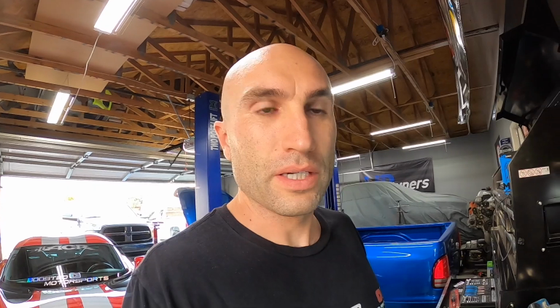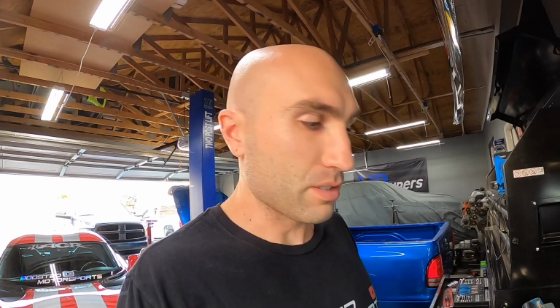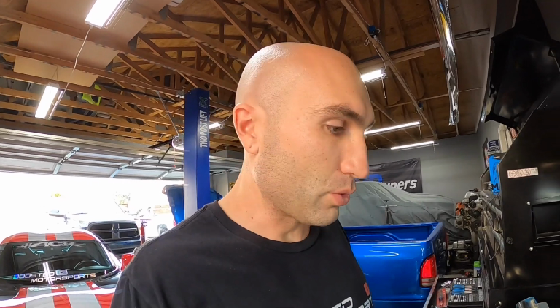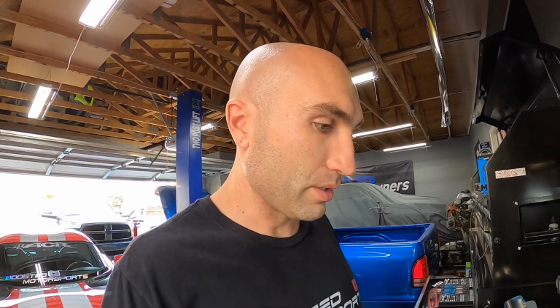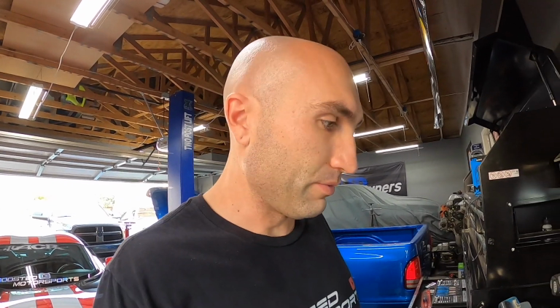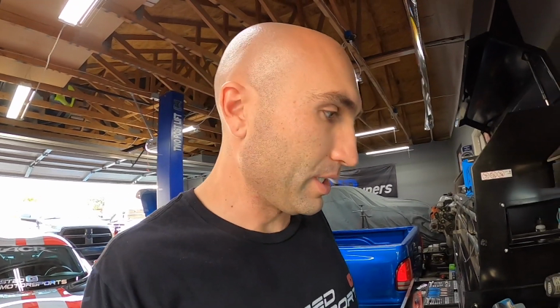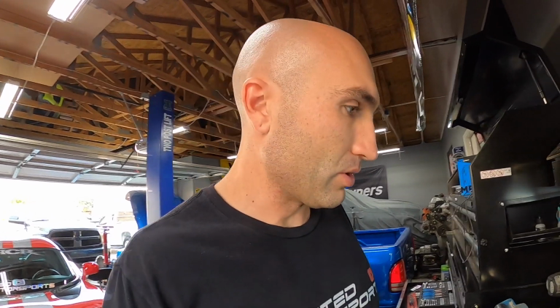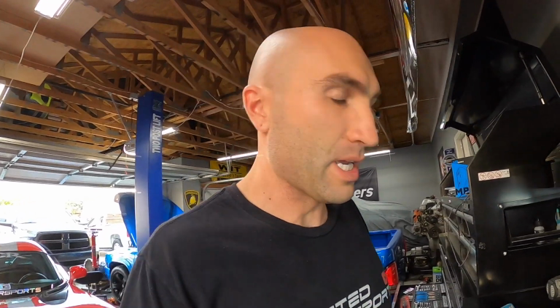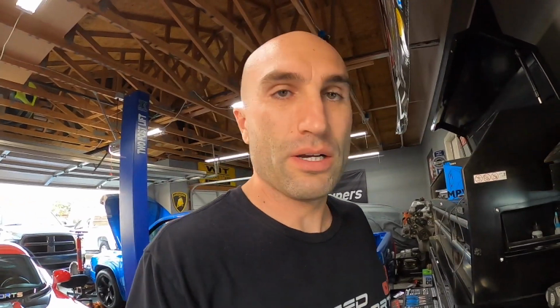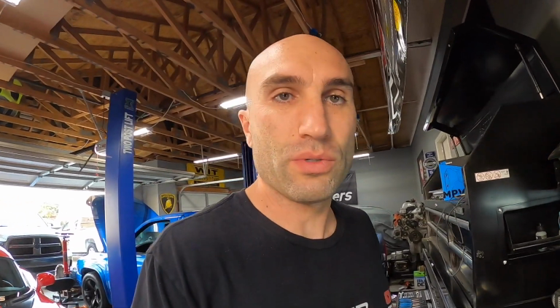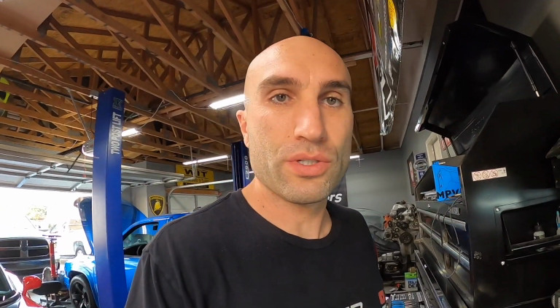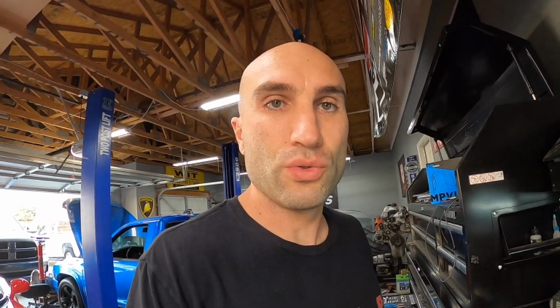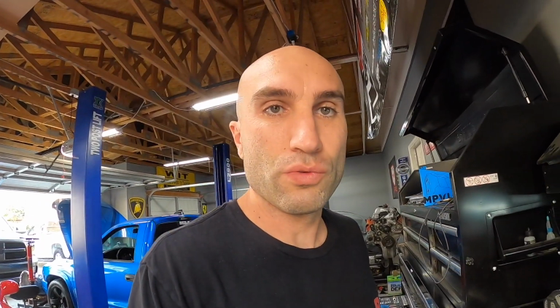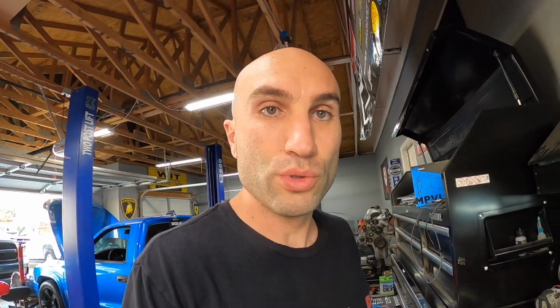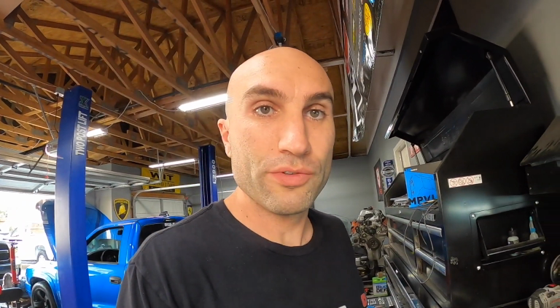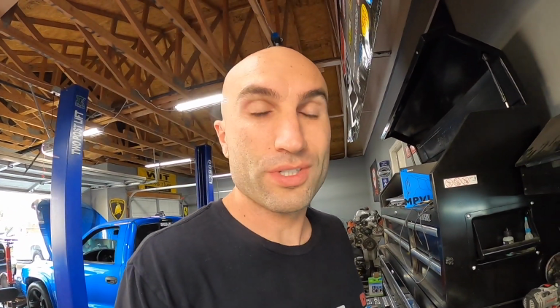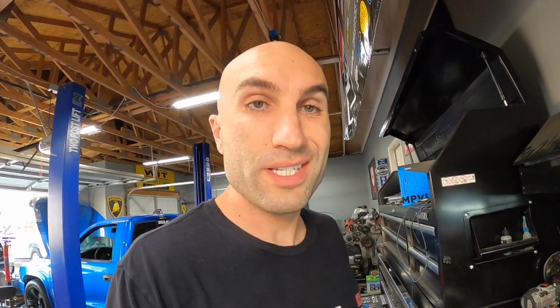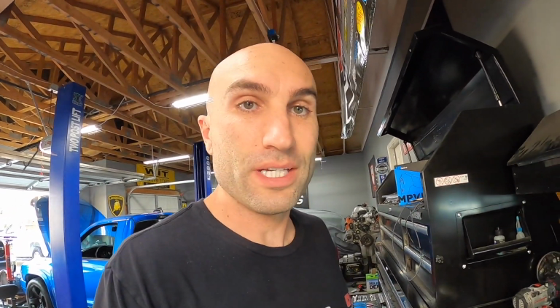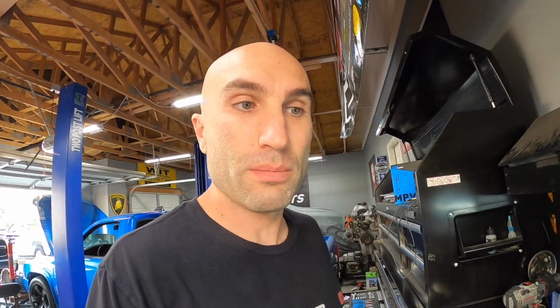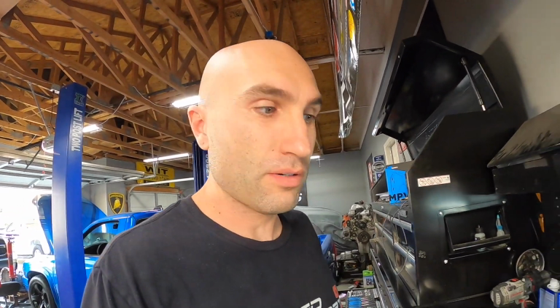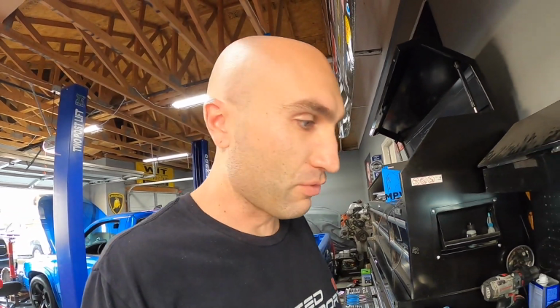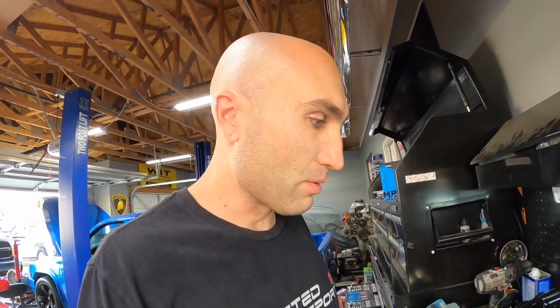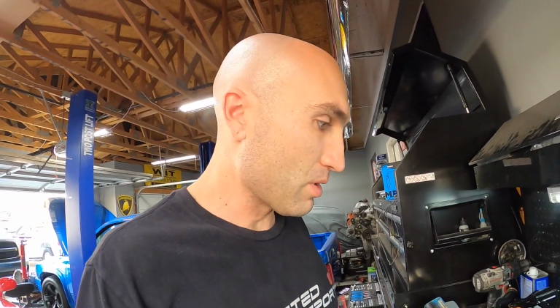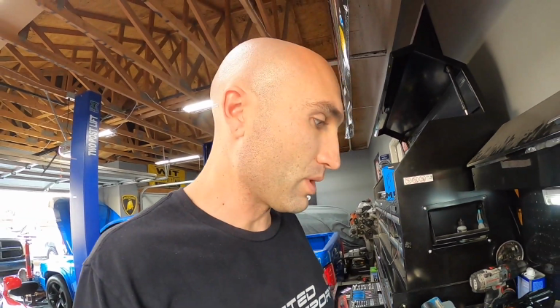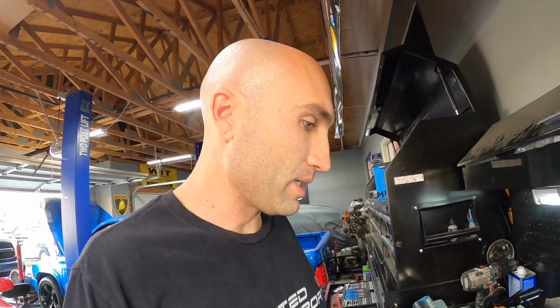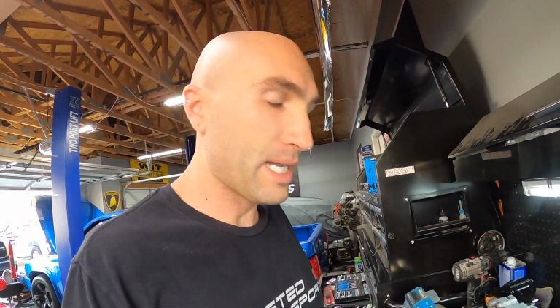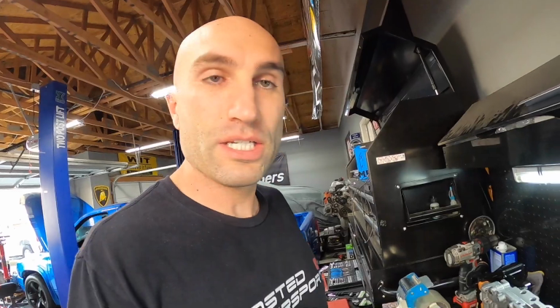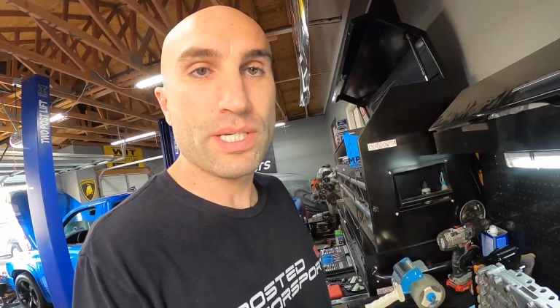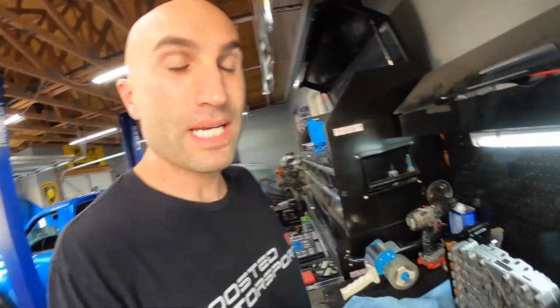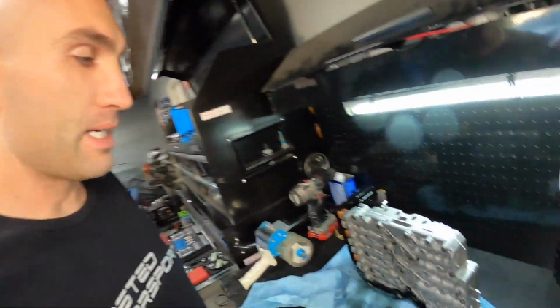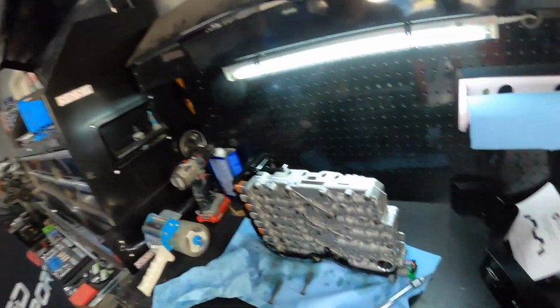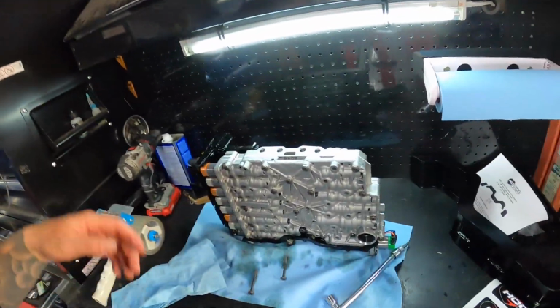Hey guys, quick little video on how to remove your TCM from one of these 8HP90s.